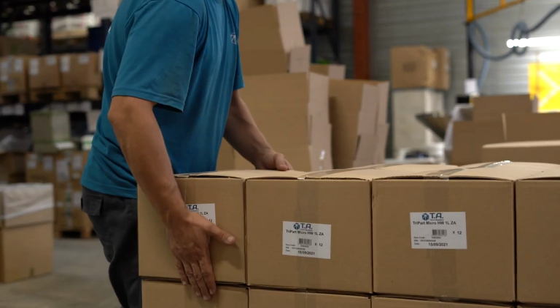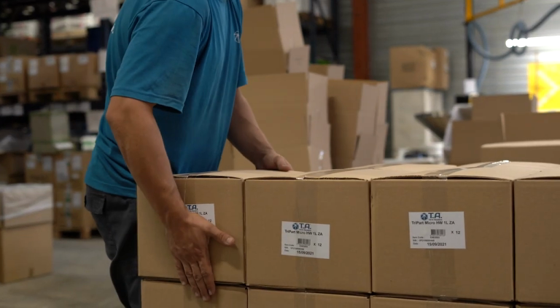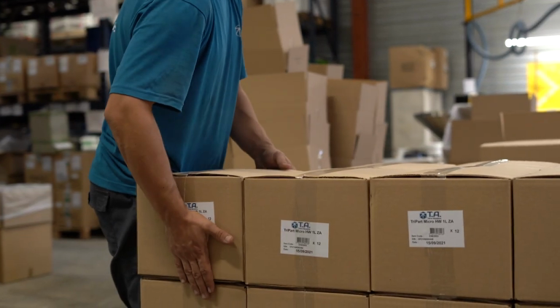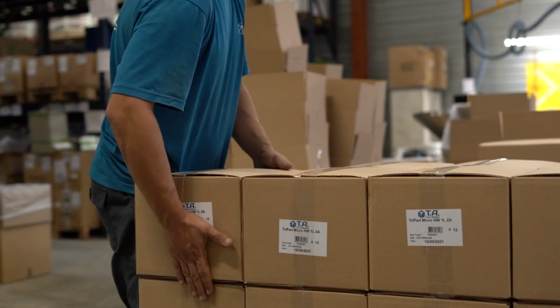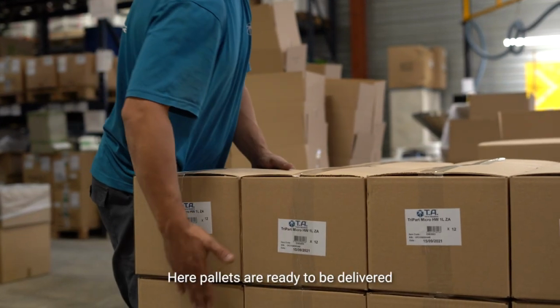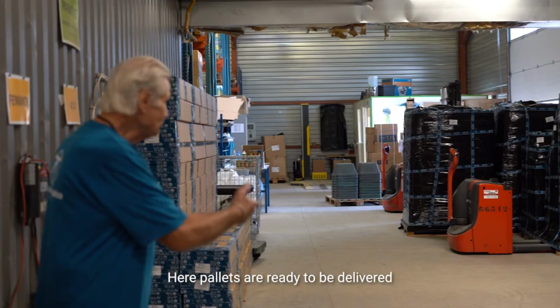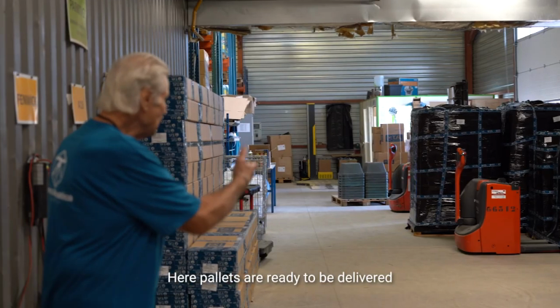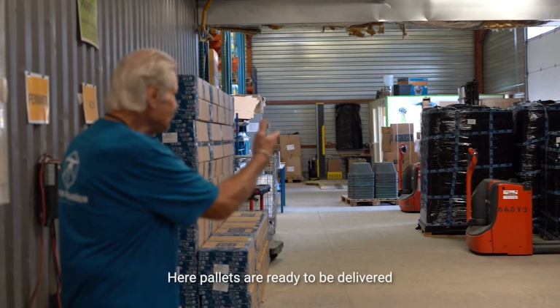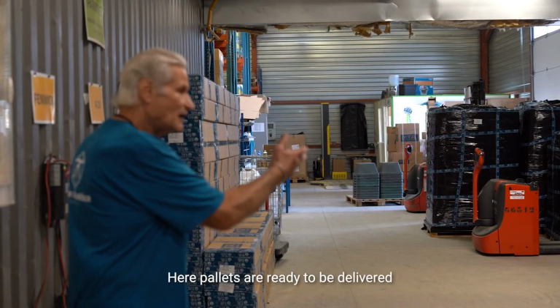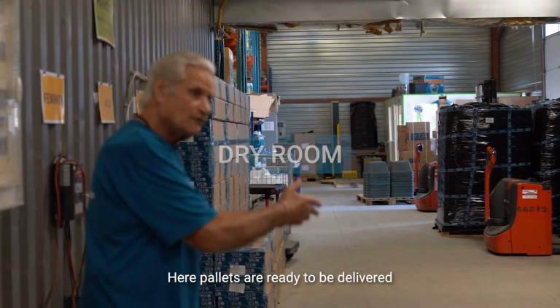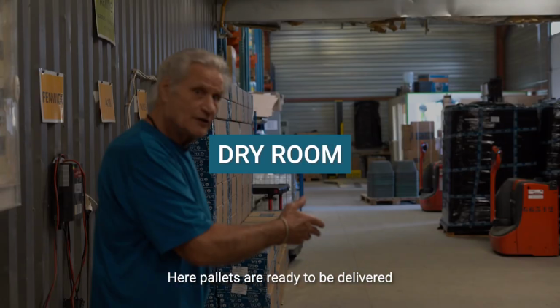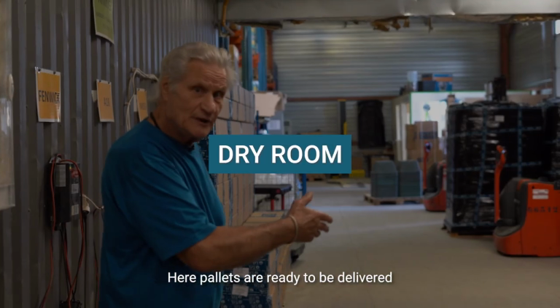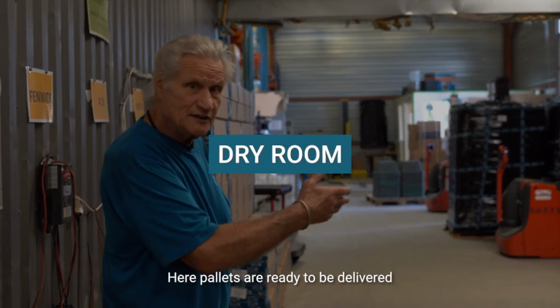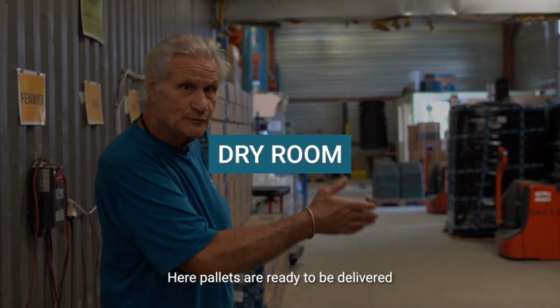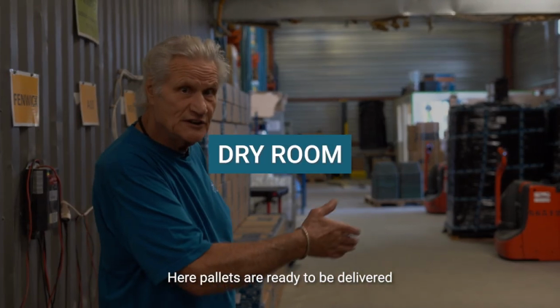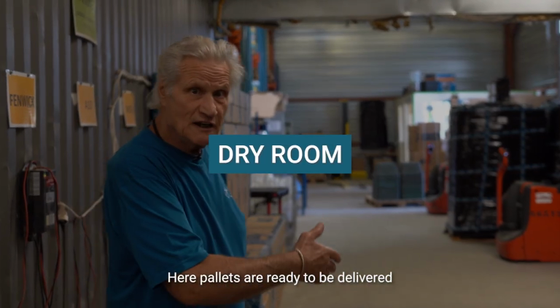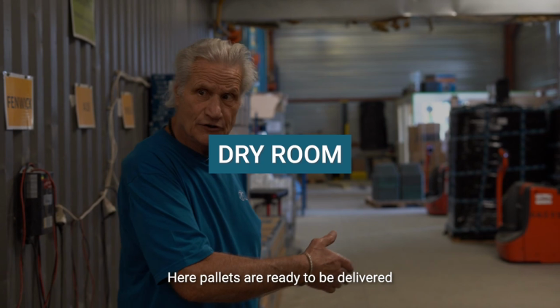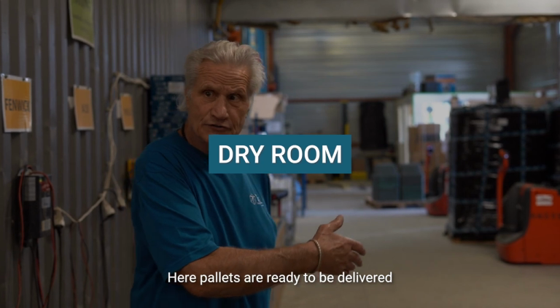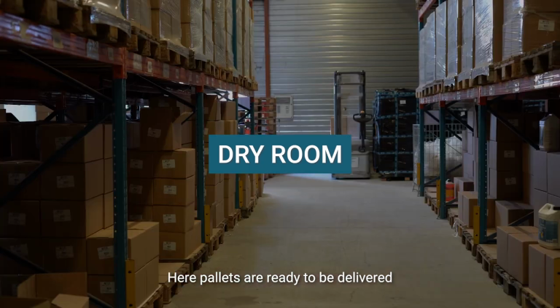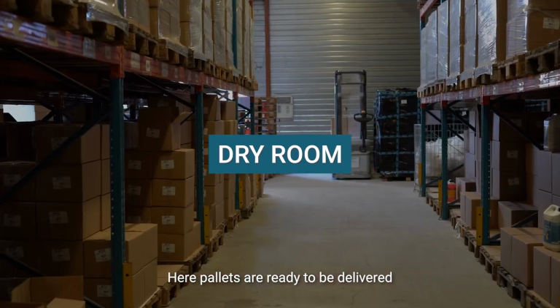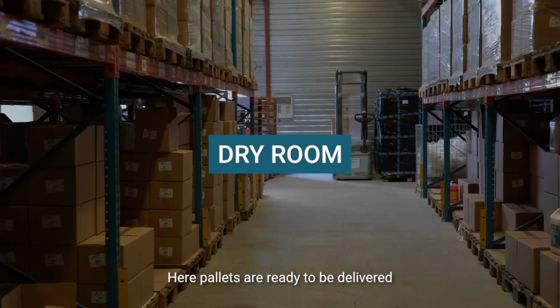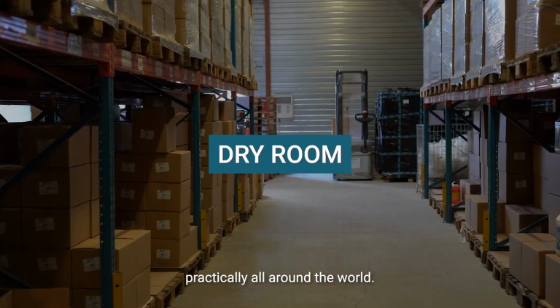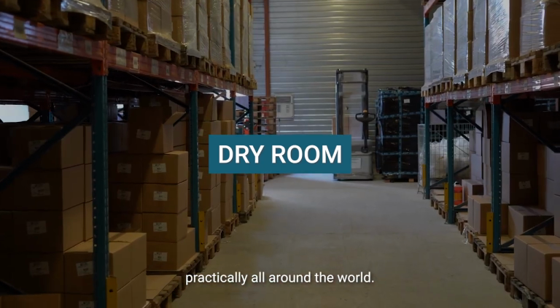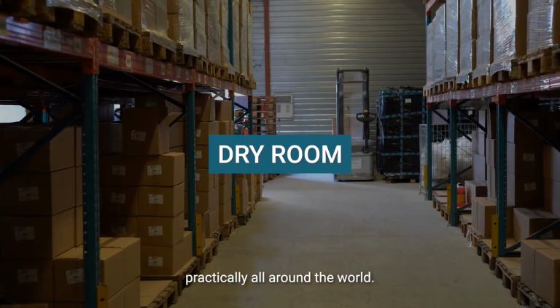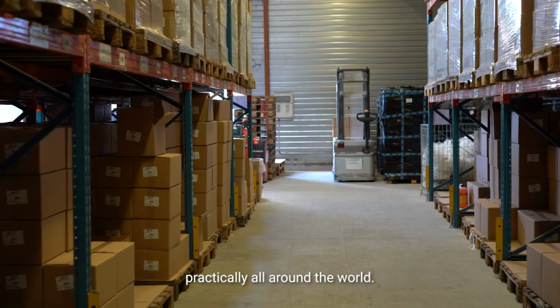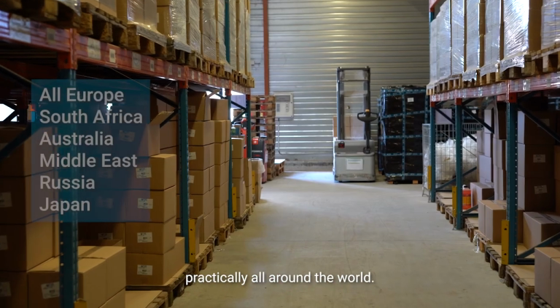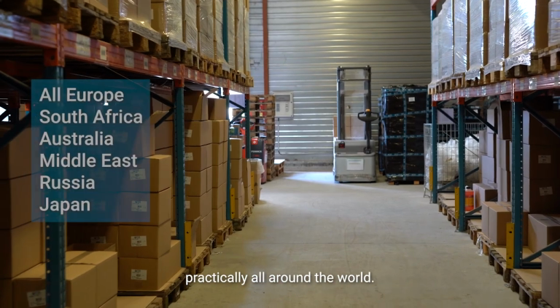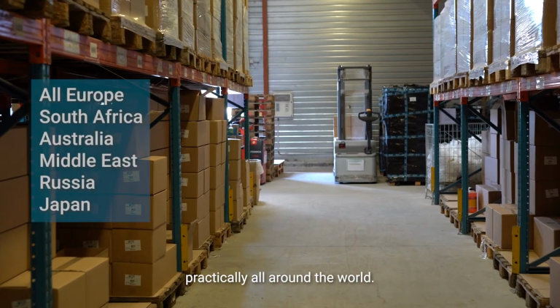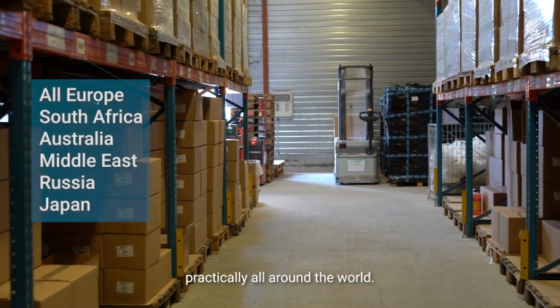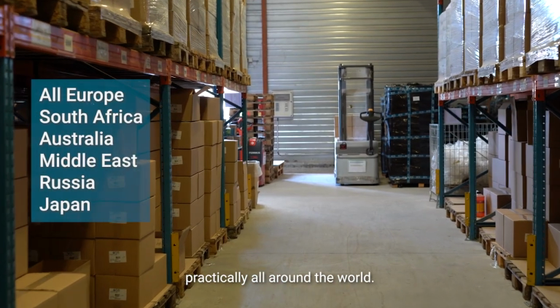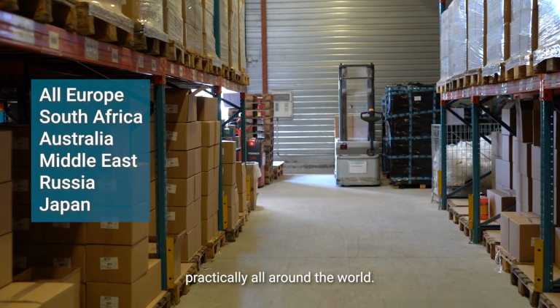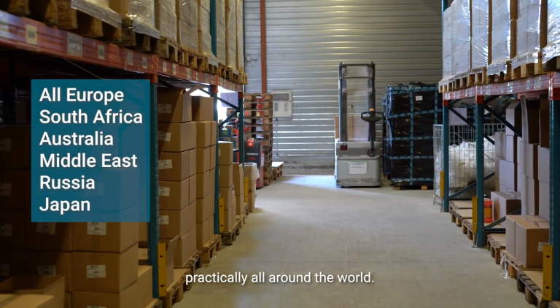Here, pallets are ready to be delivered practically all around the world.